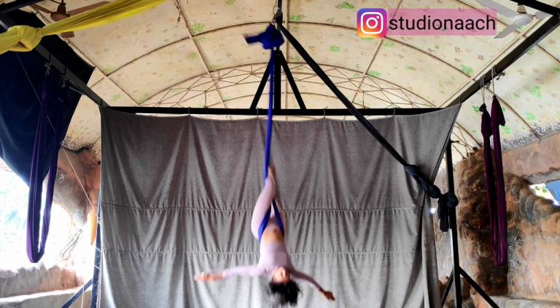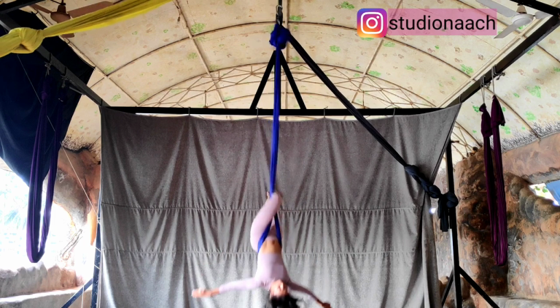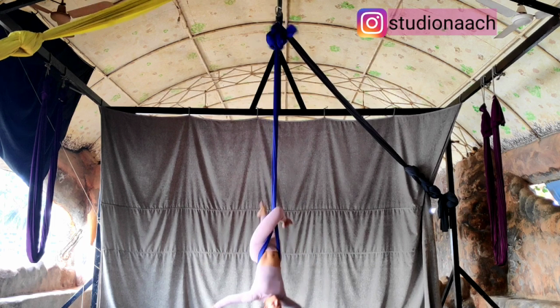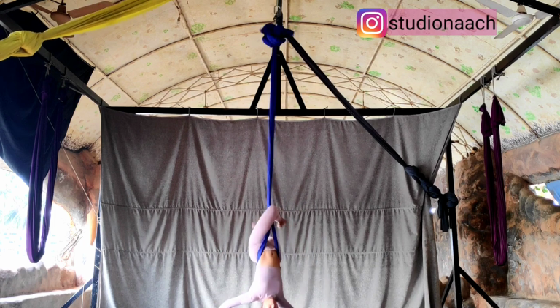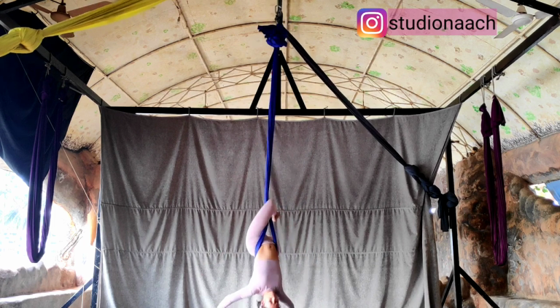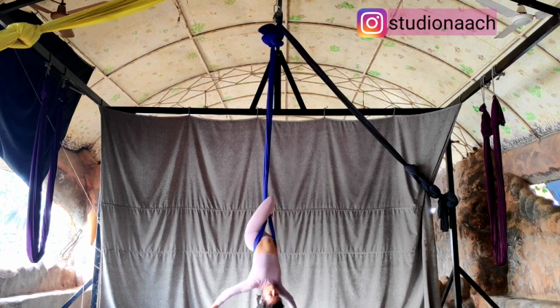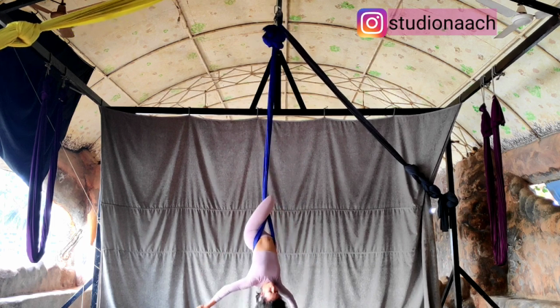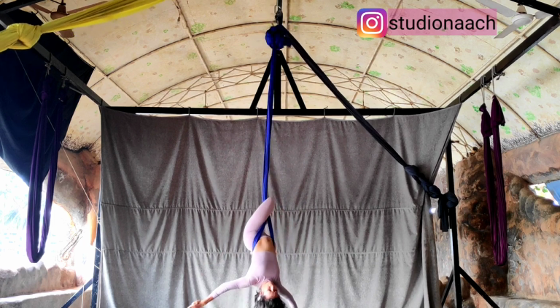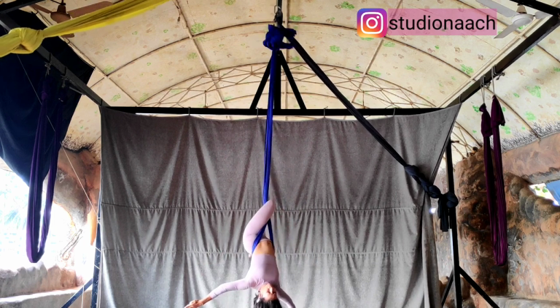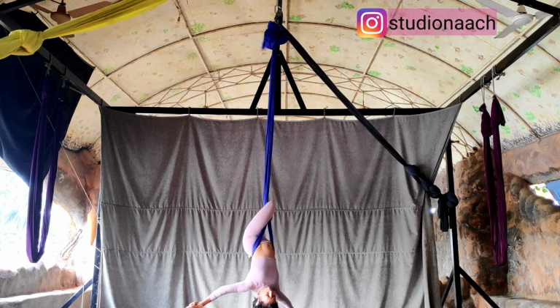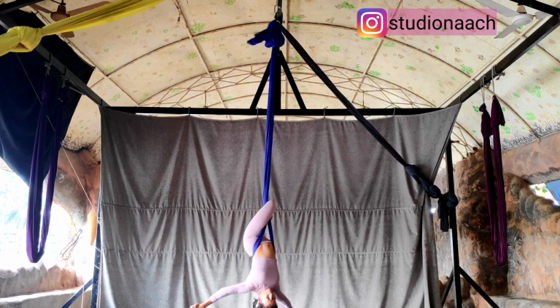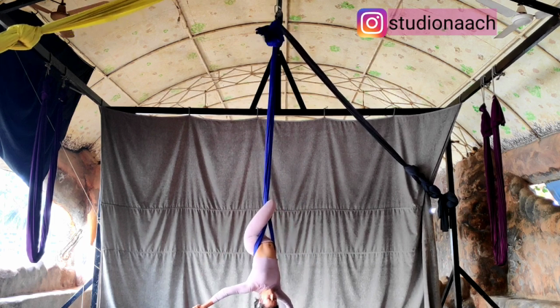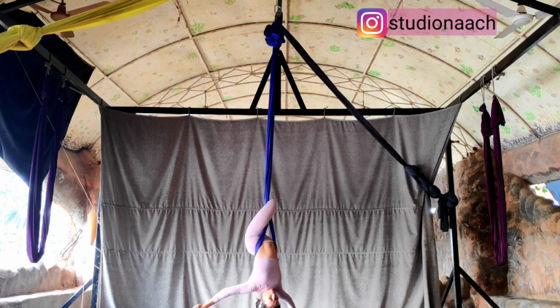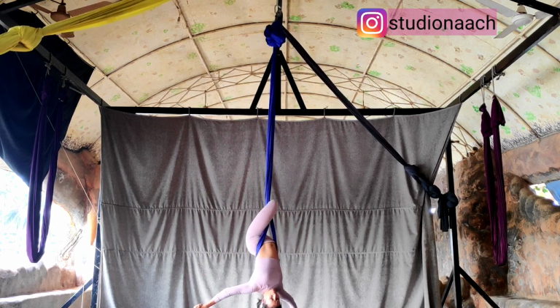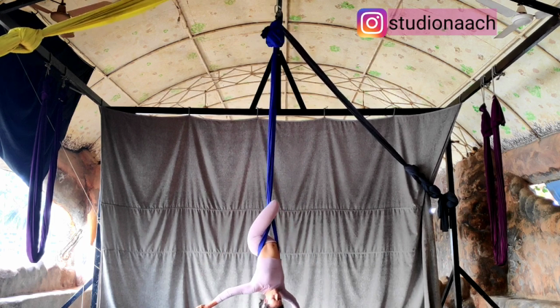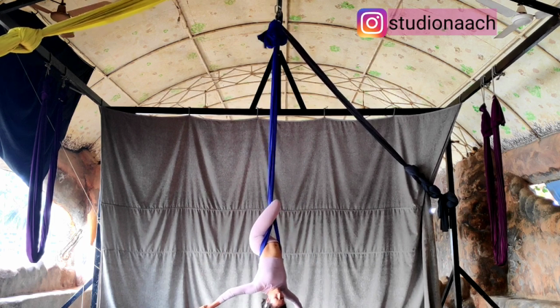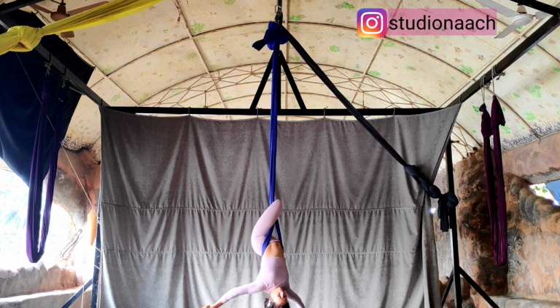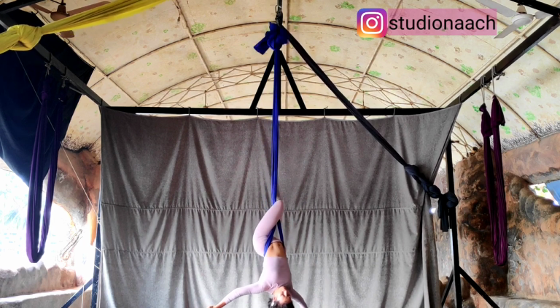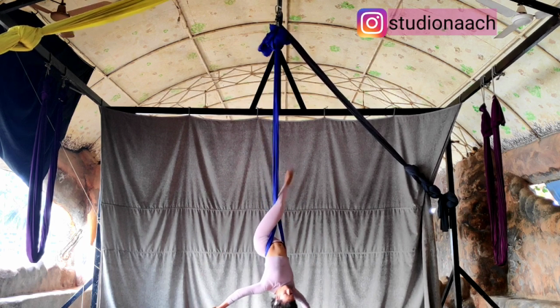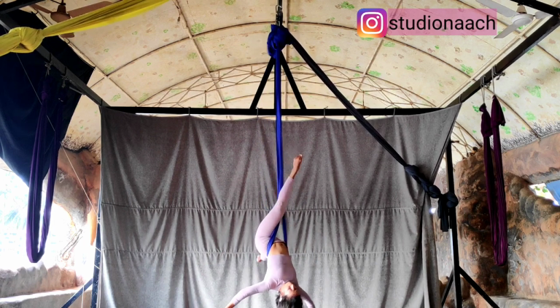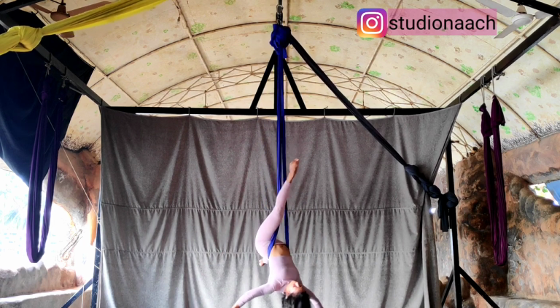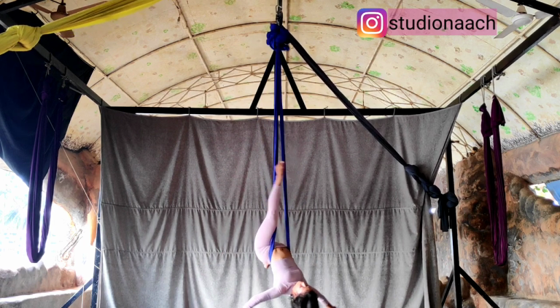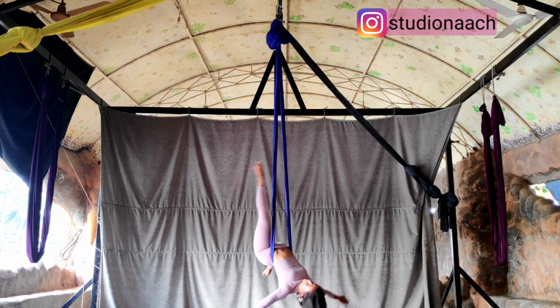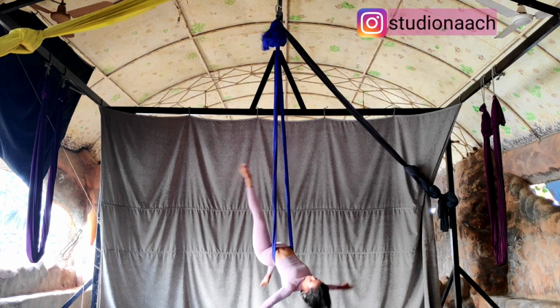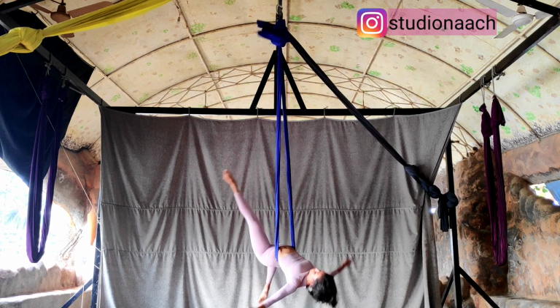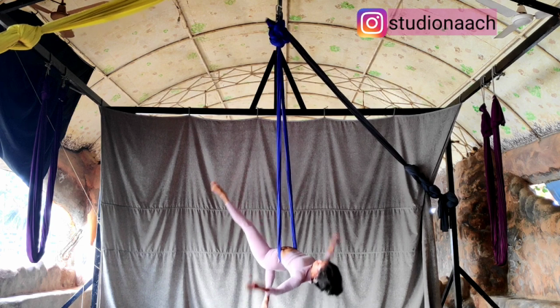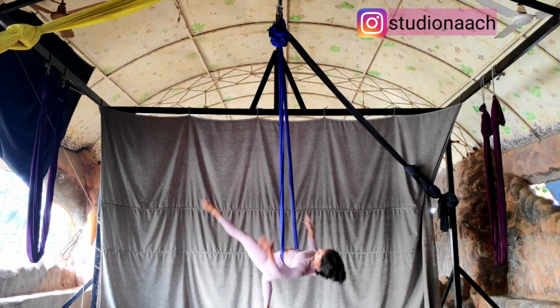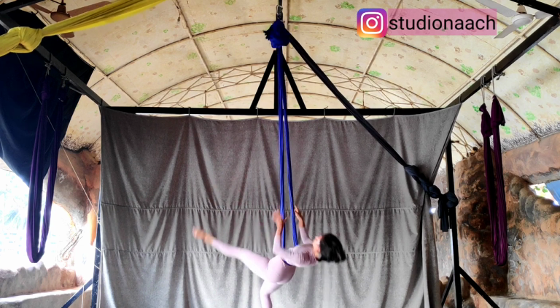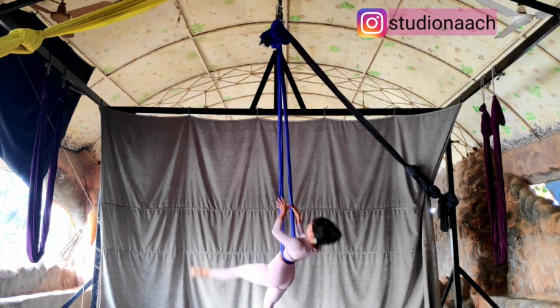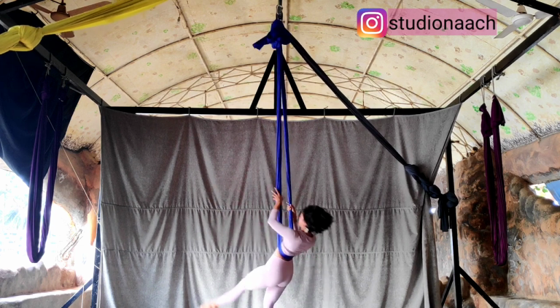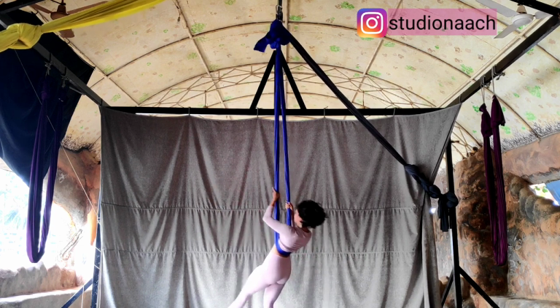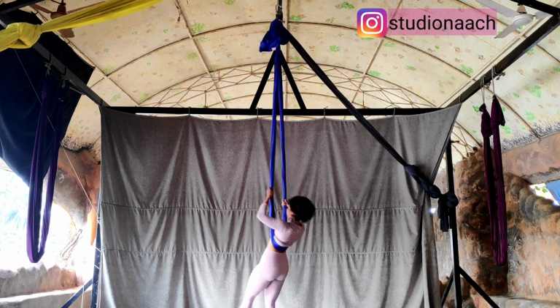Straight bend. The third time when you do it, you will just come out of it. Thank you for watching everyone. Keep training and stay safe and healthy.